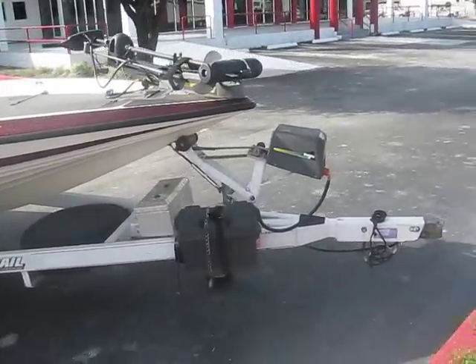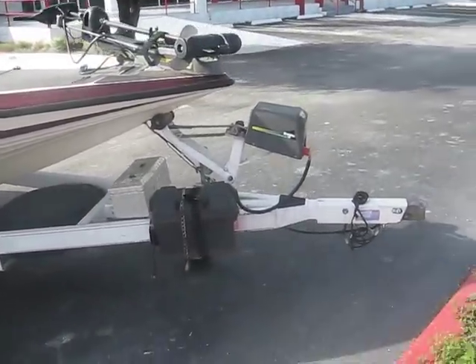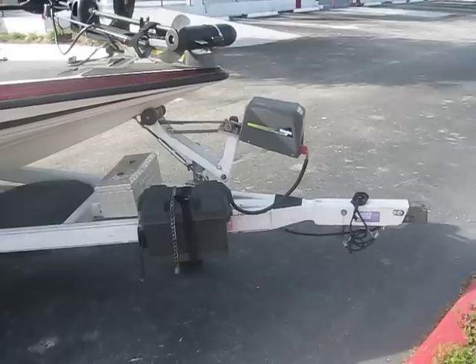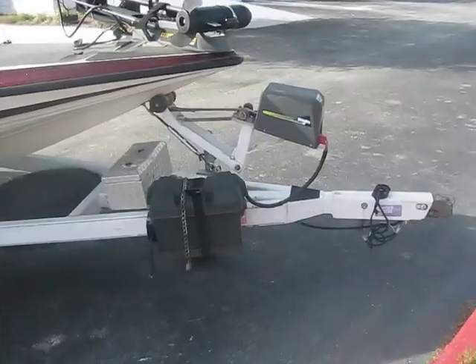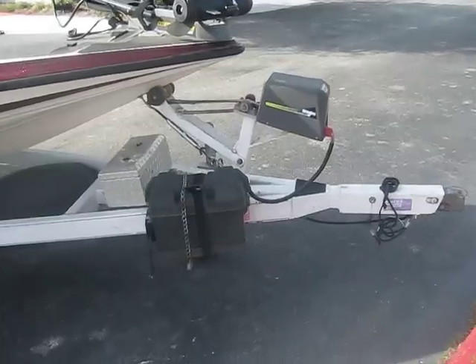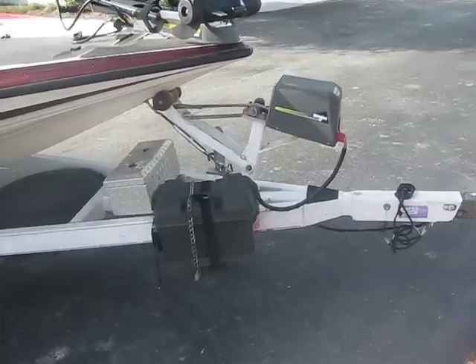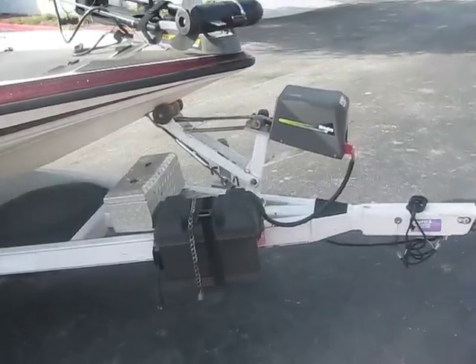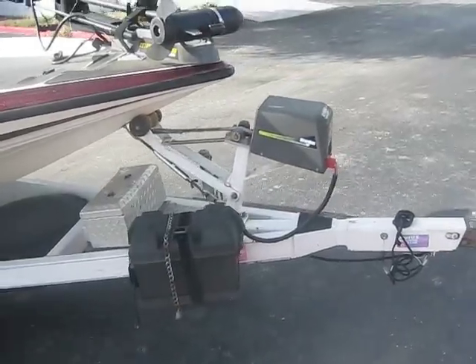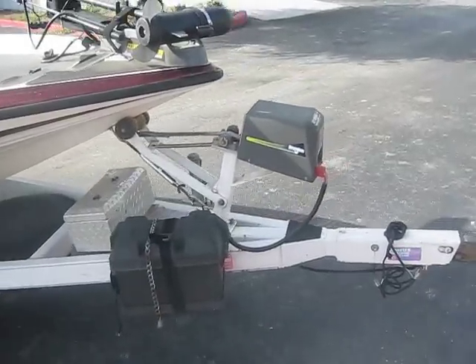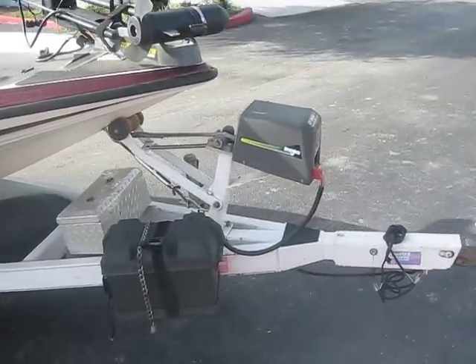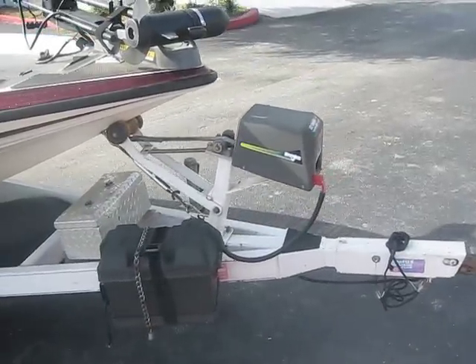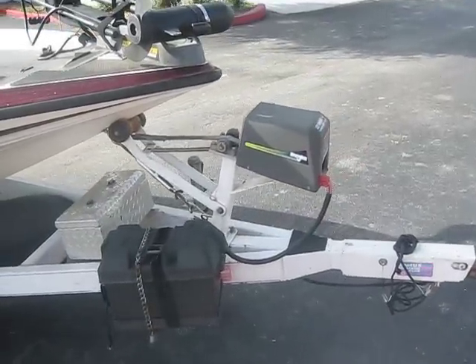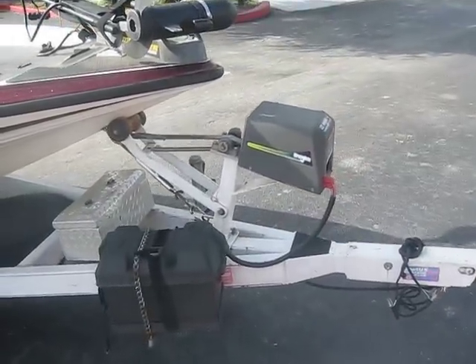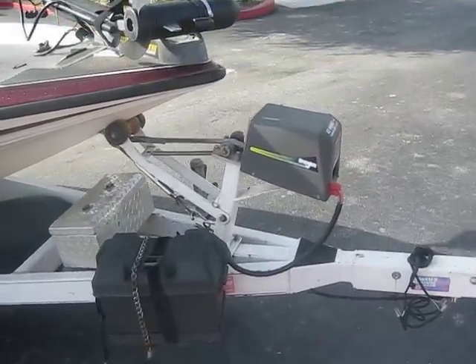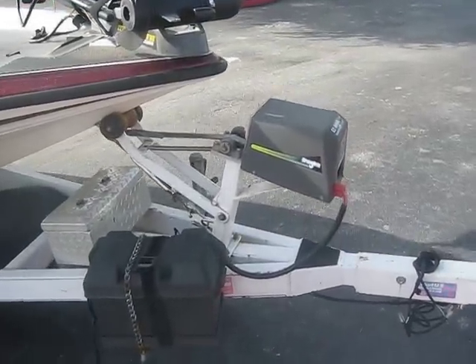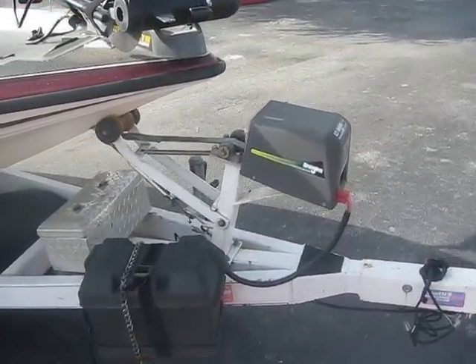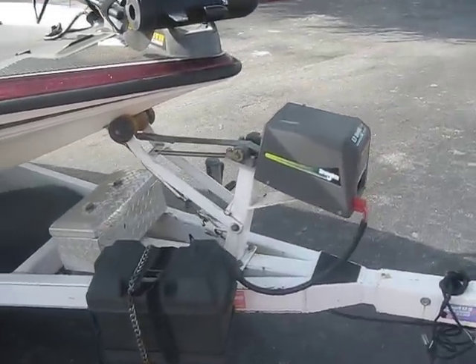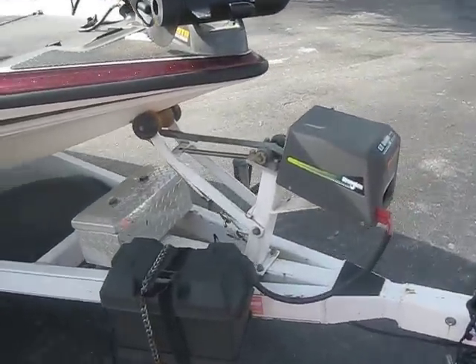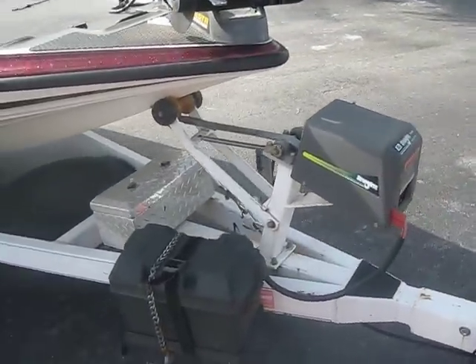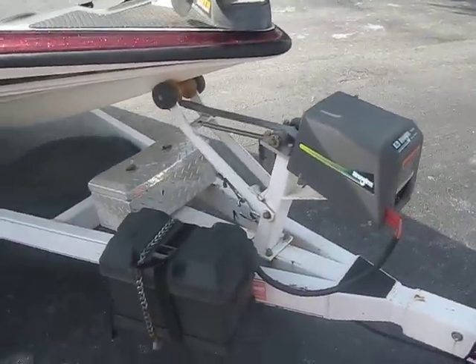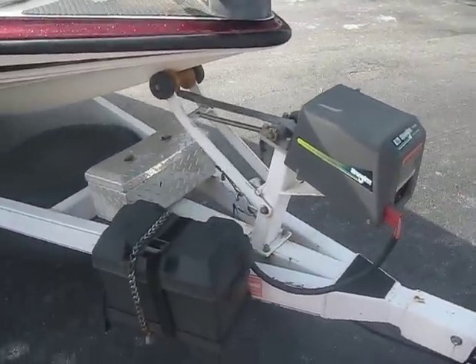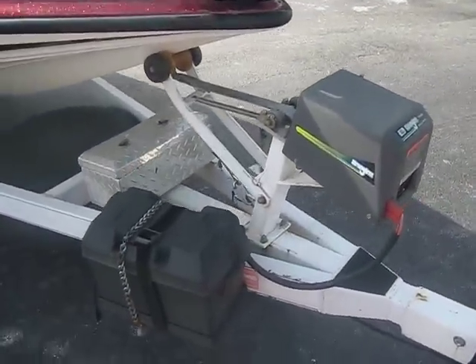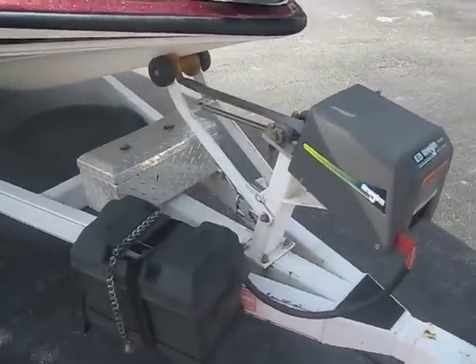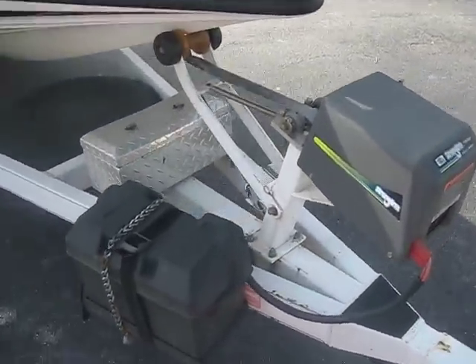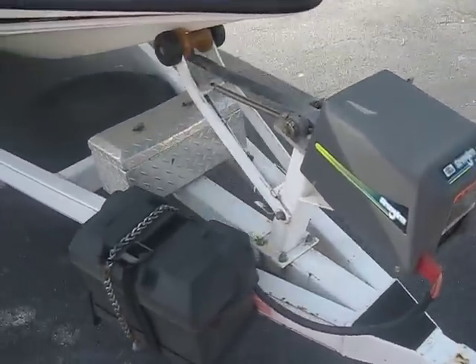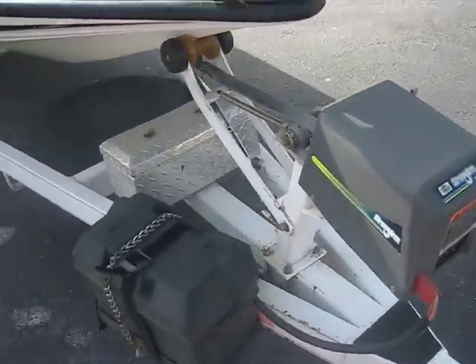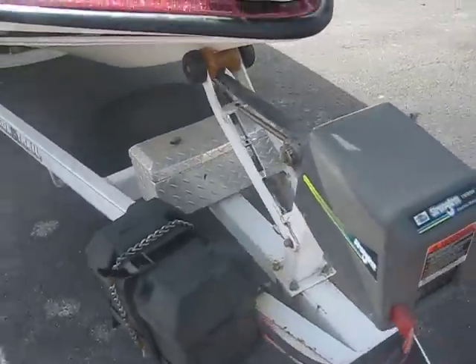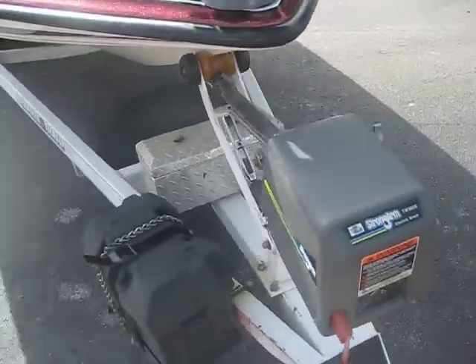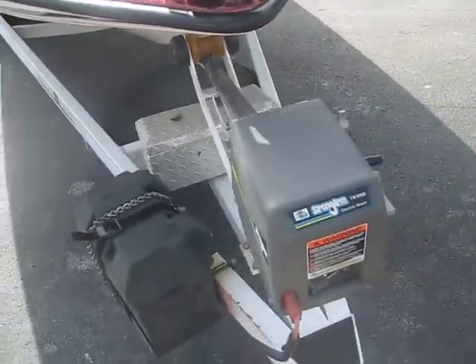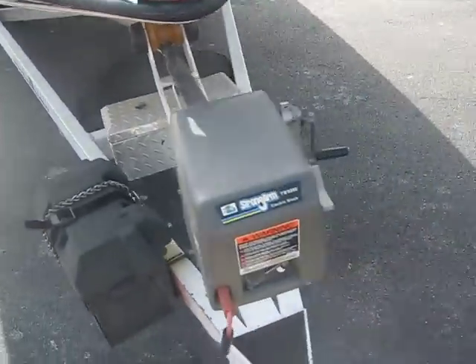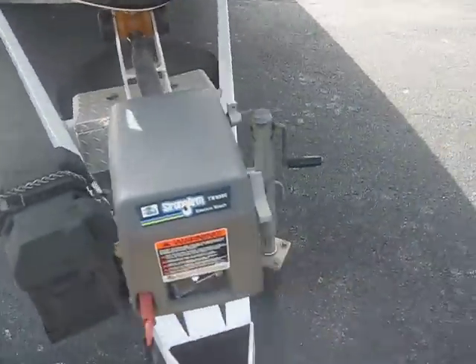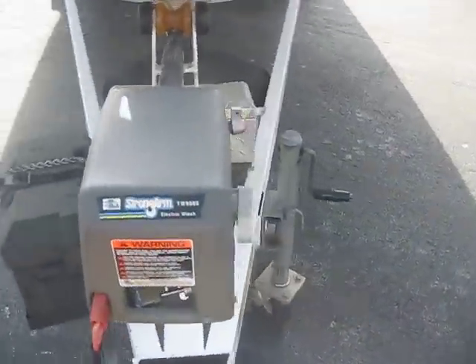The trailer is equipped with an electric strong arm winch, so you don't have to crank it by hand.